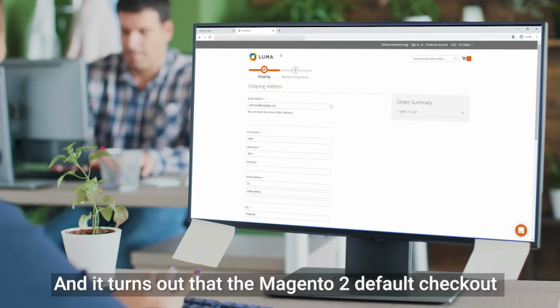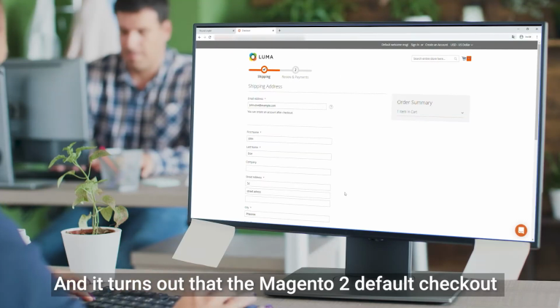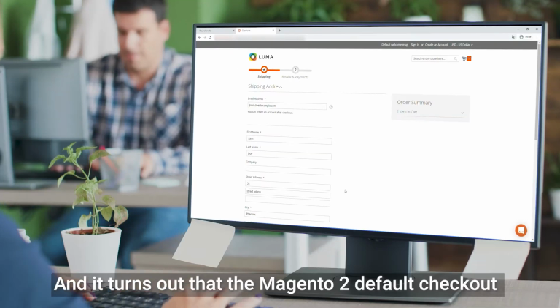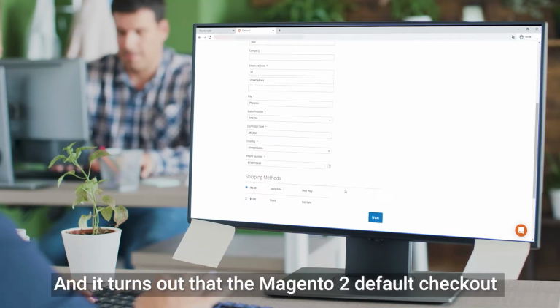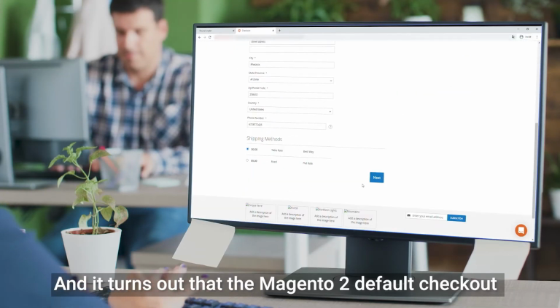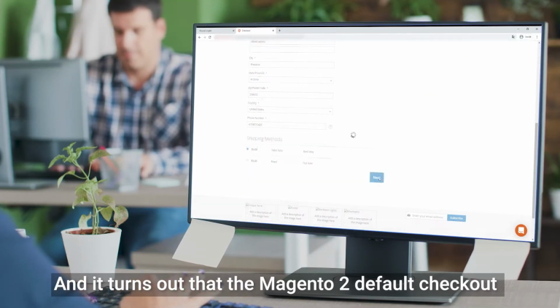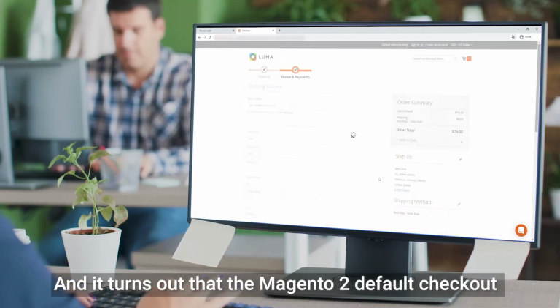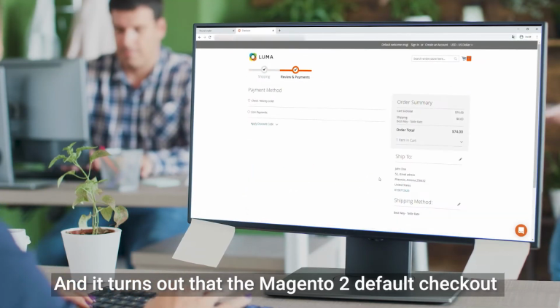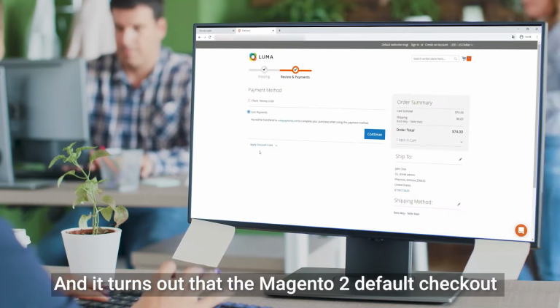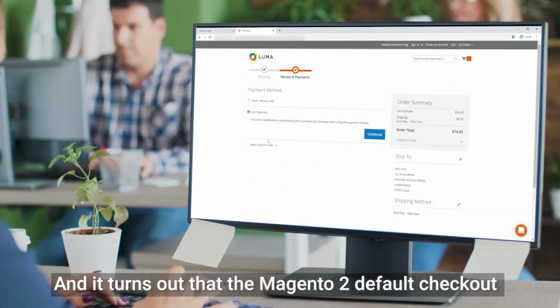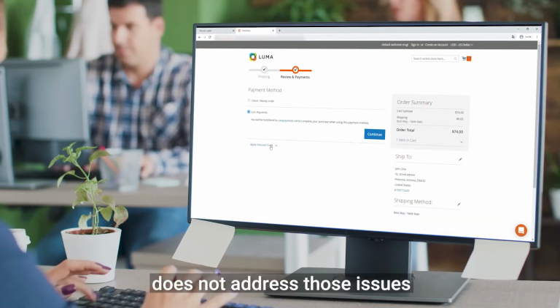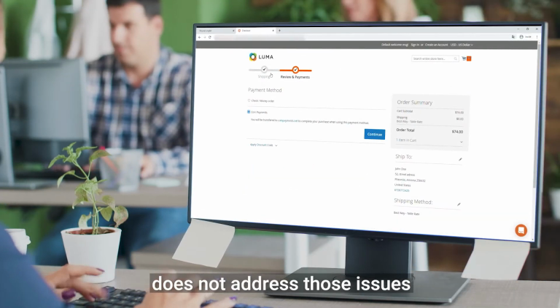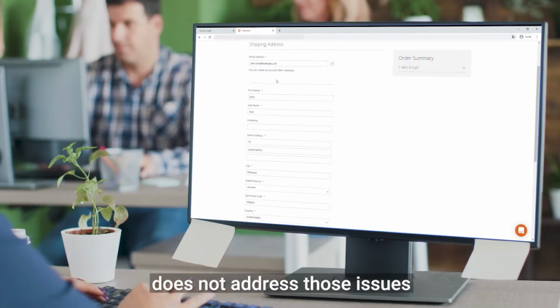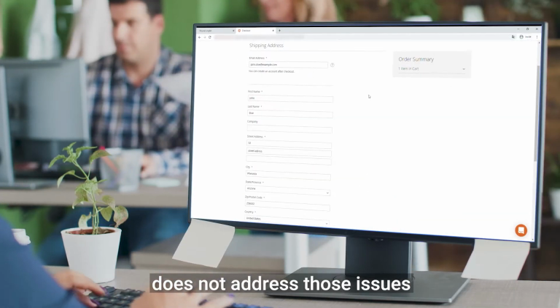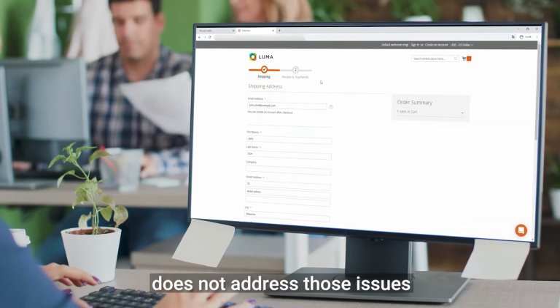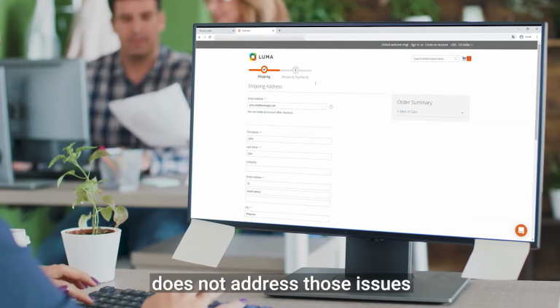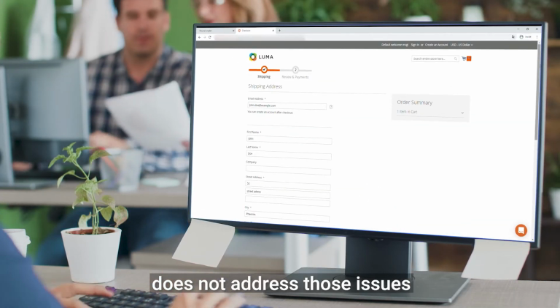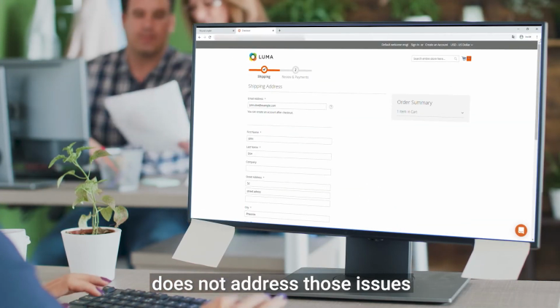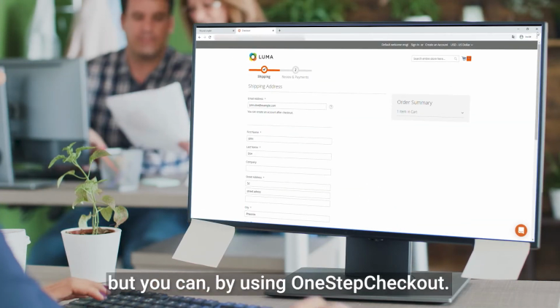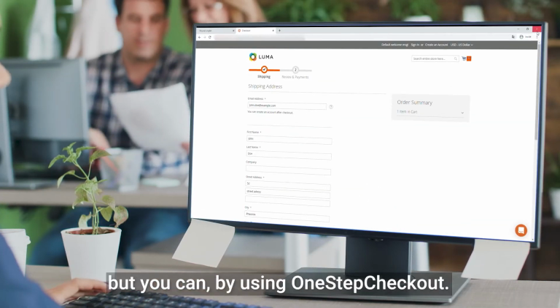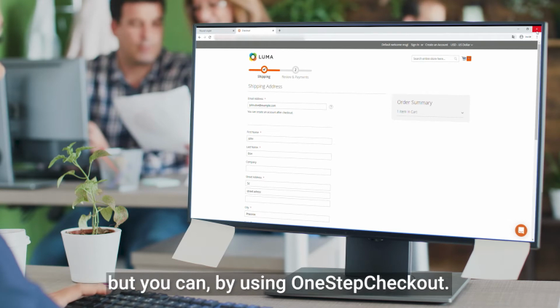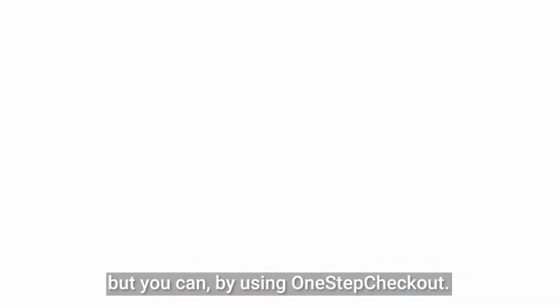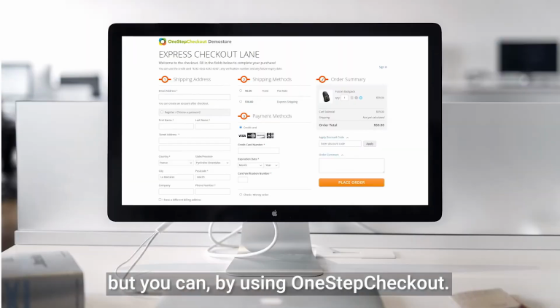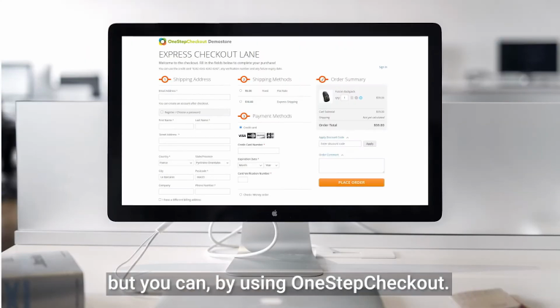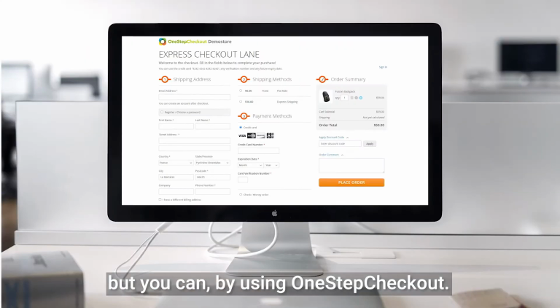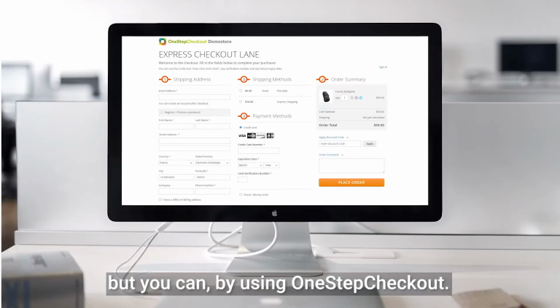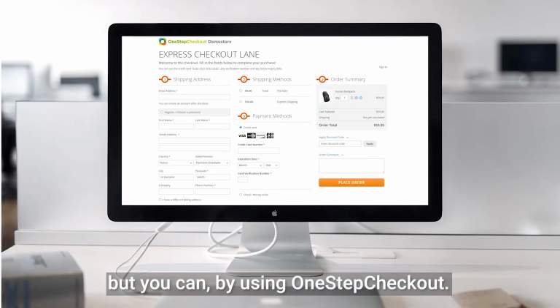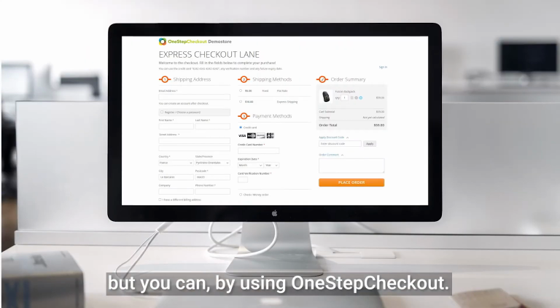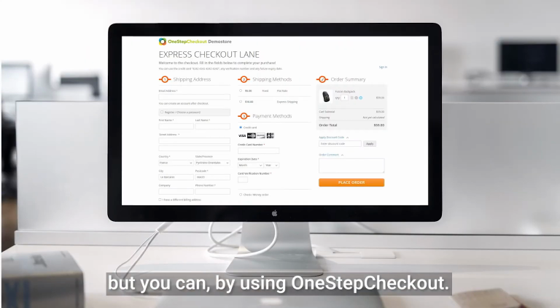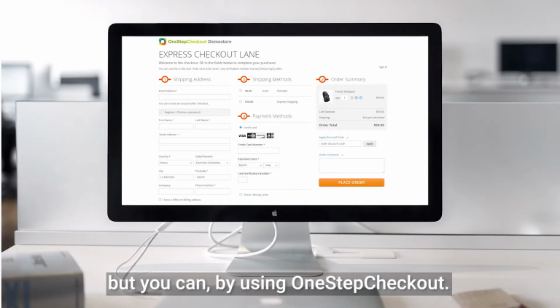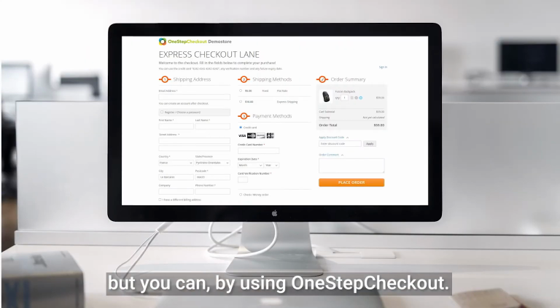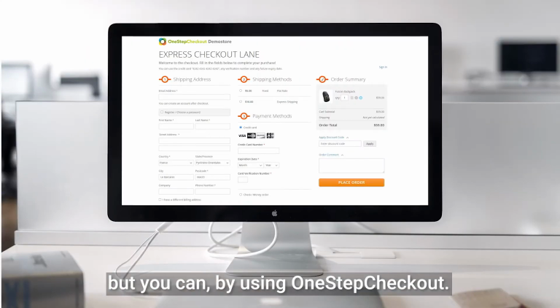The Magento 2 default checkout does not address those issues. But you can, by using One-Step Checkout.